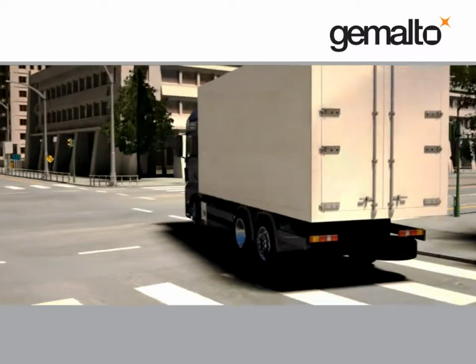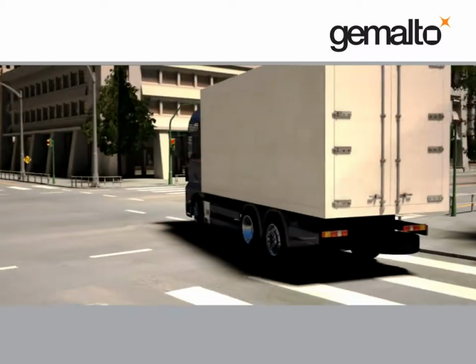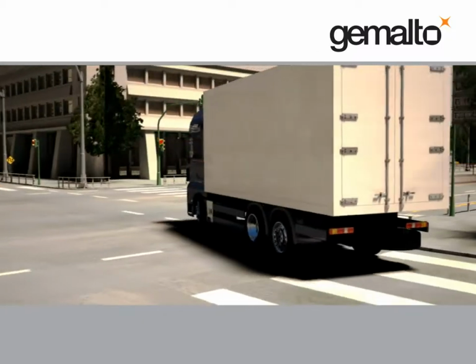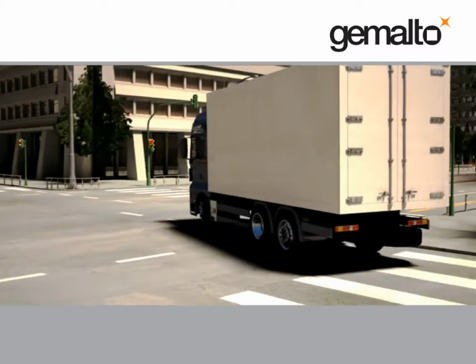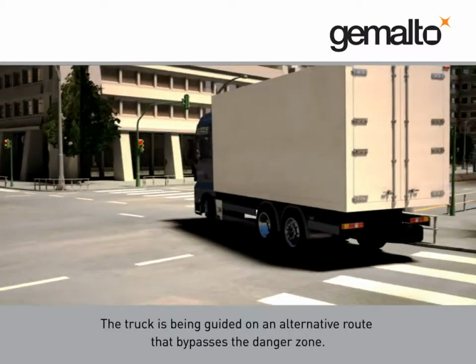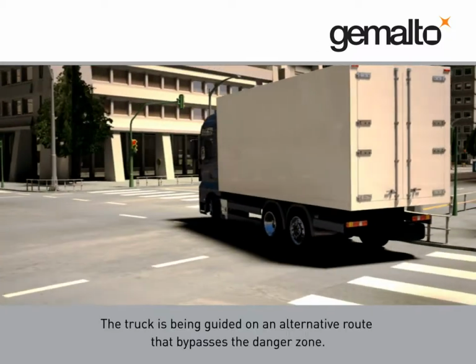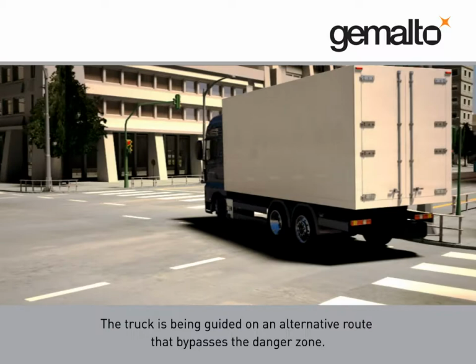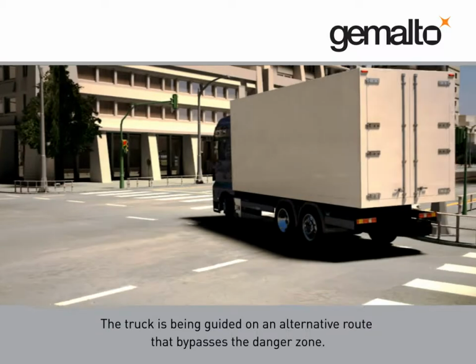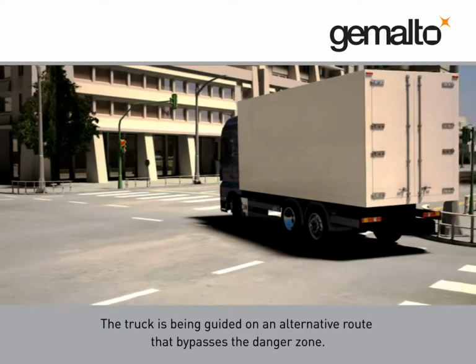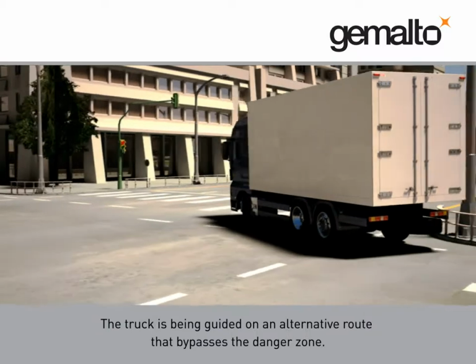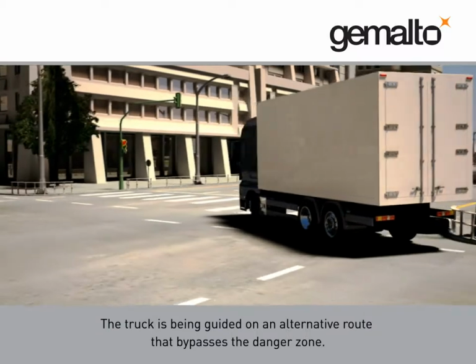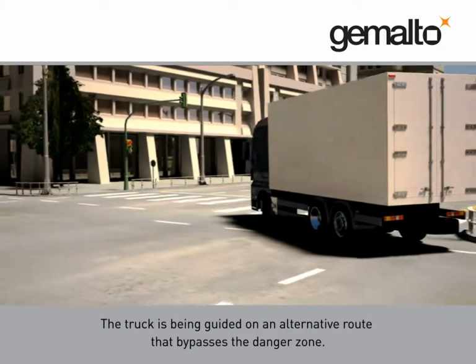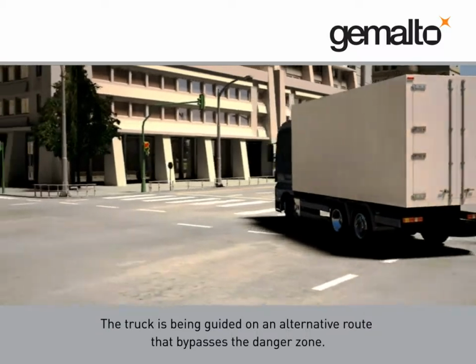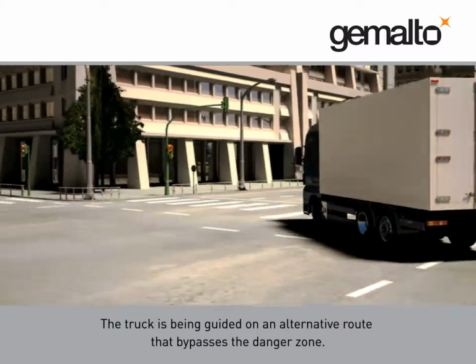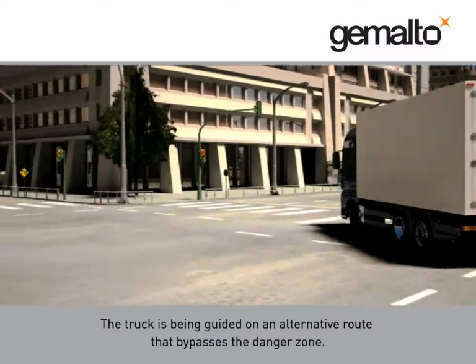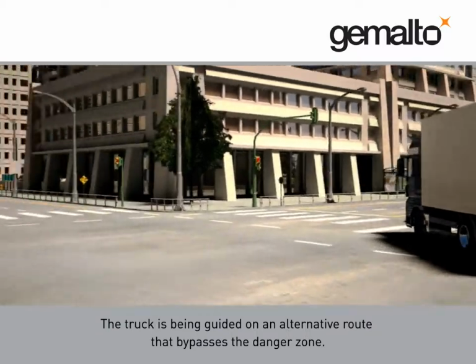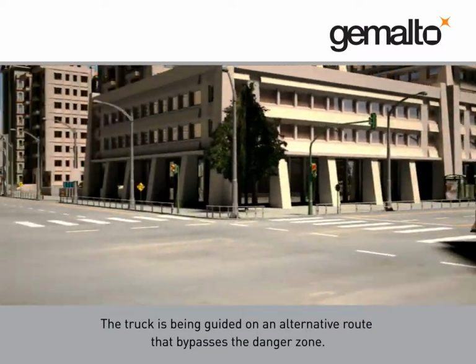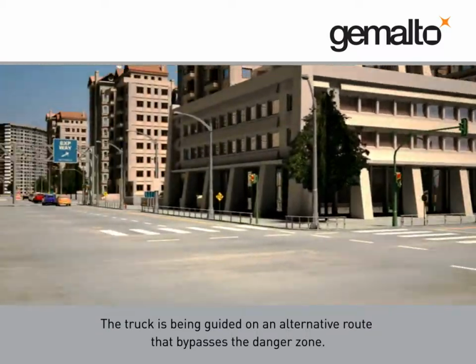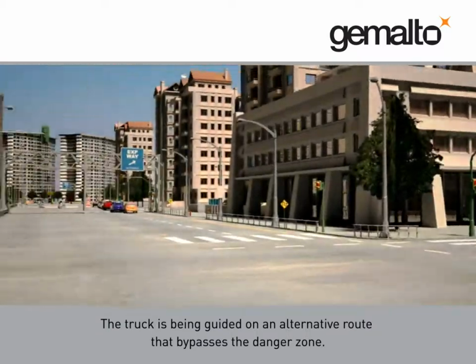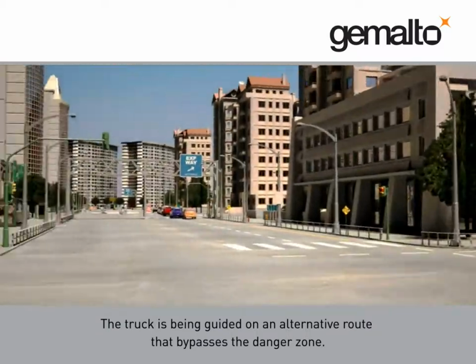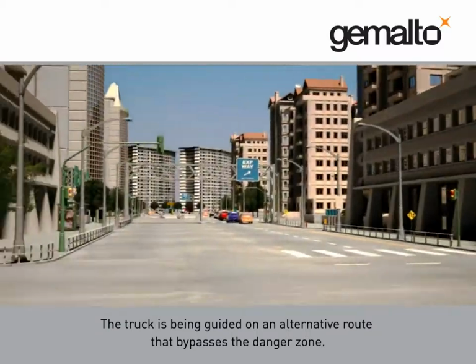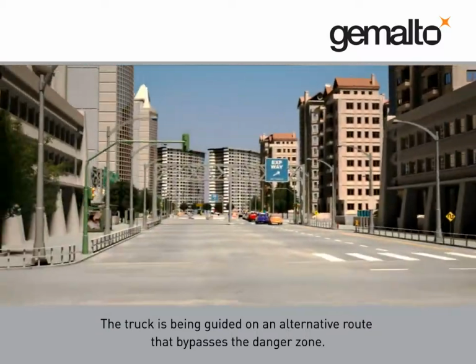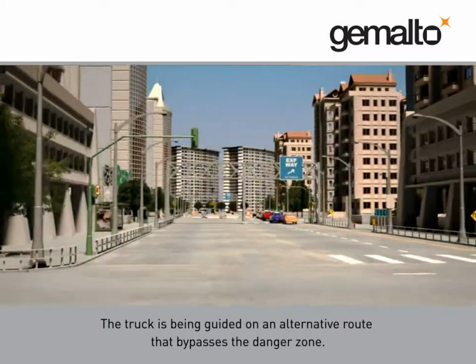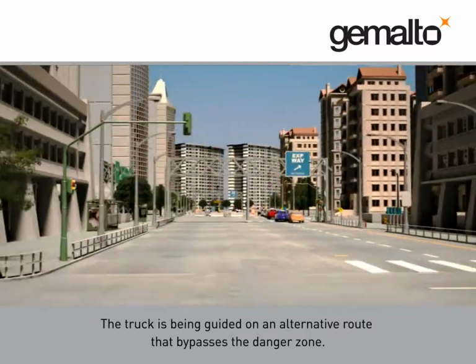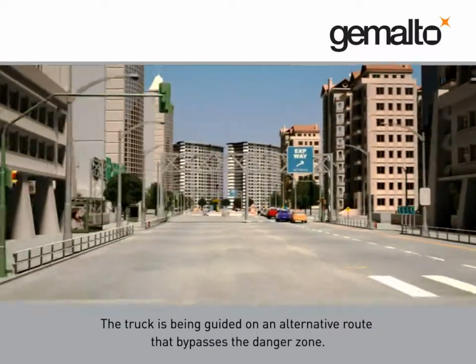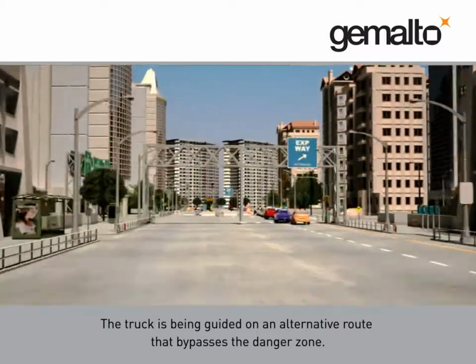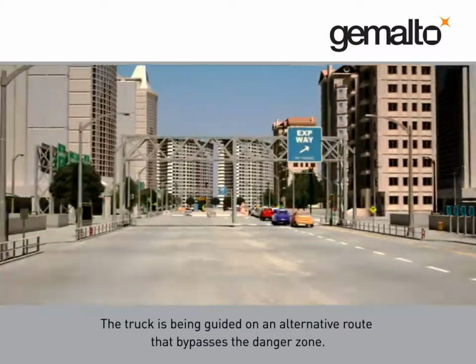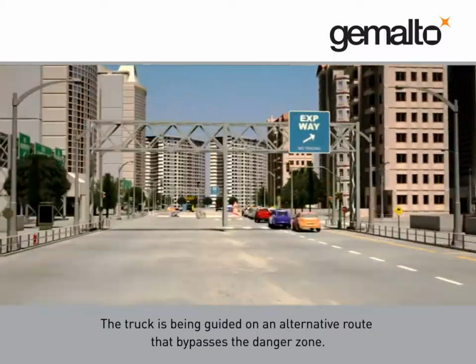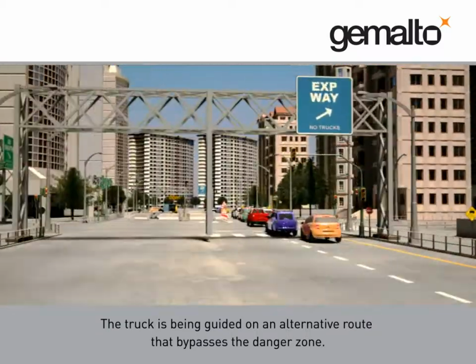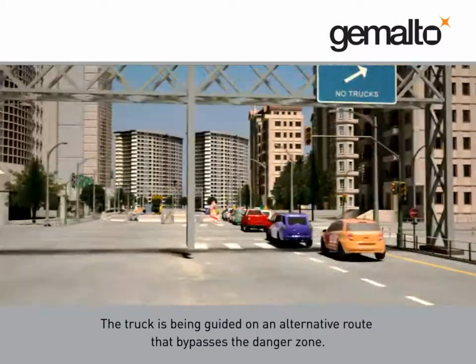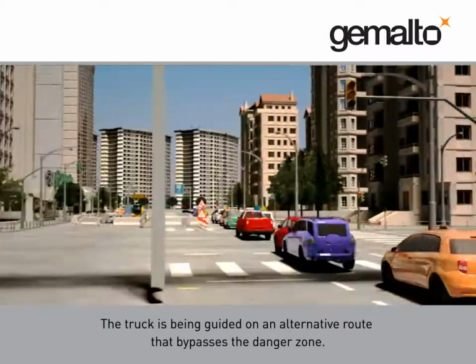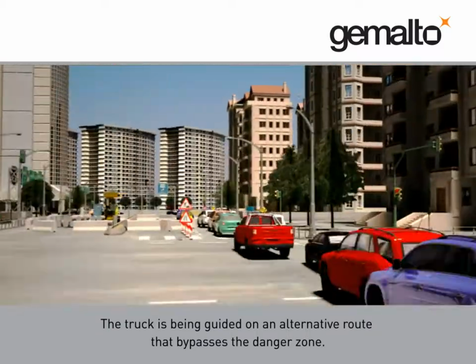The truck is being guided on an alternative route that bypasses the danger zone.